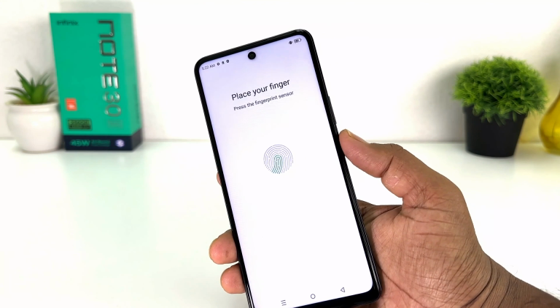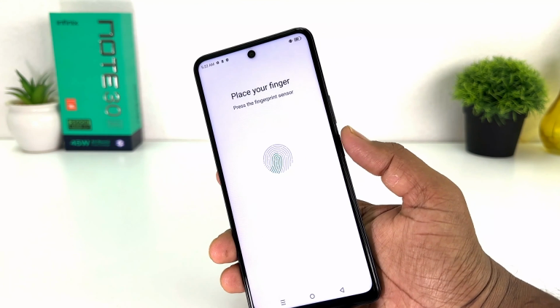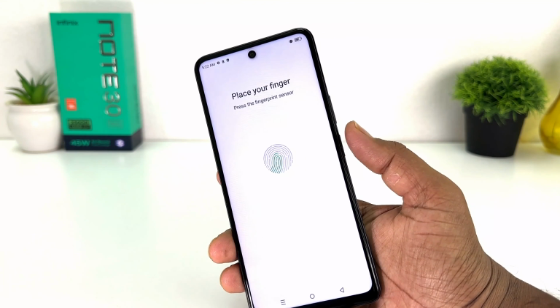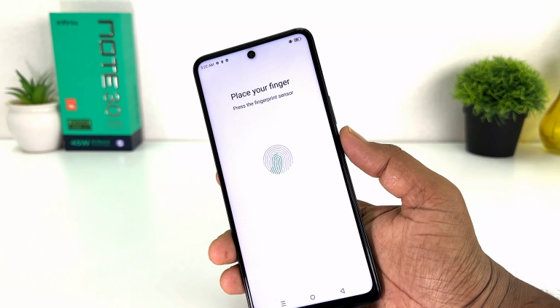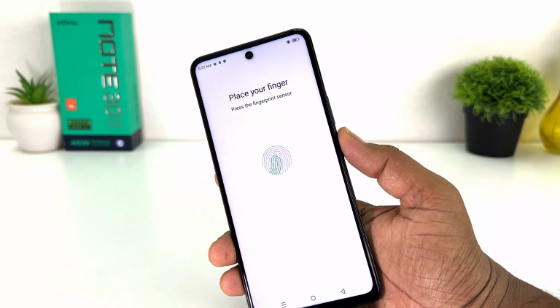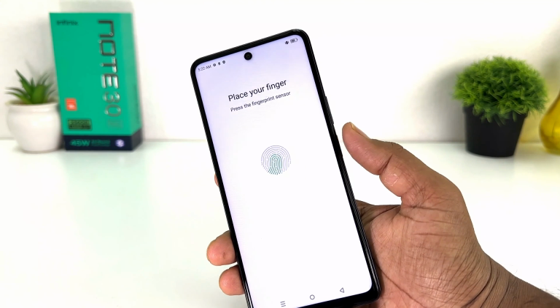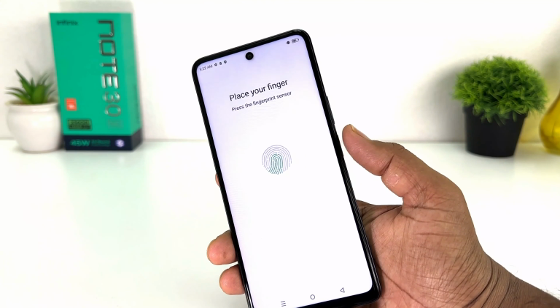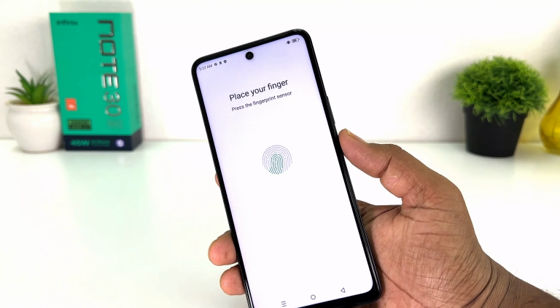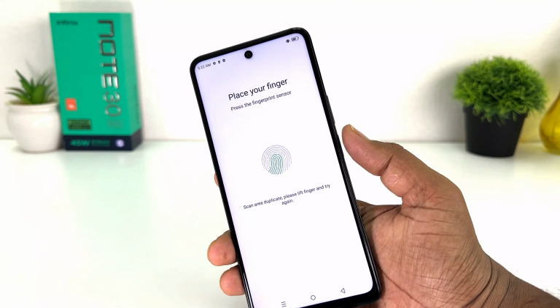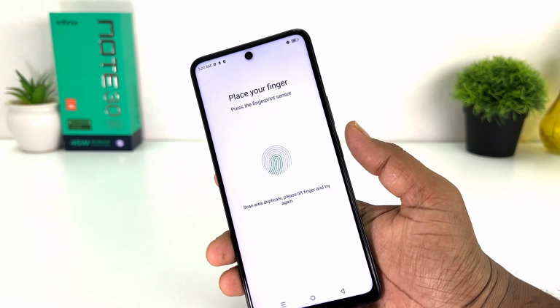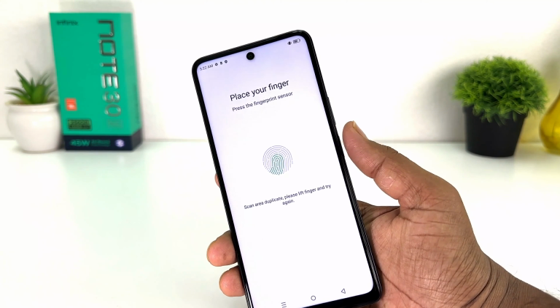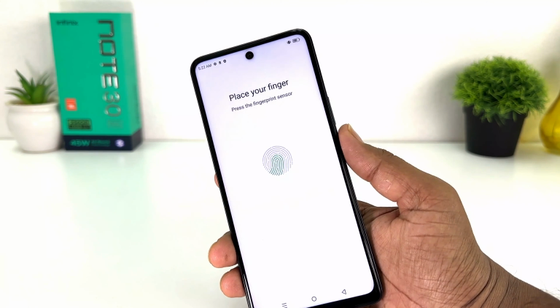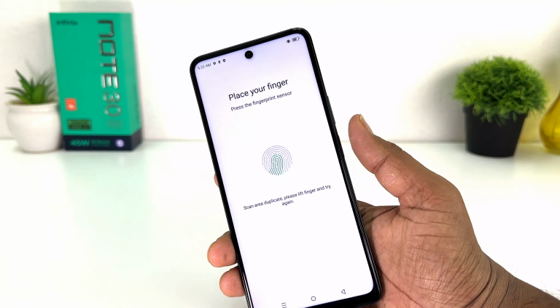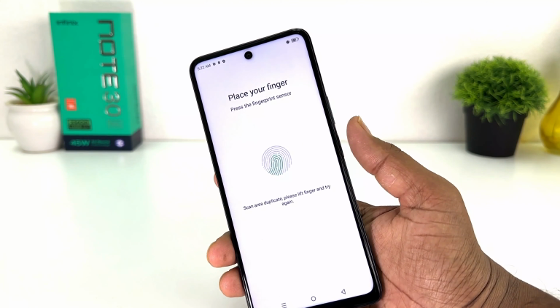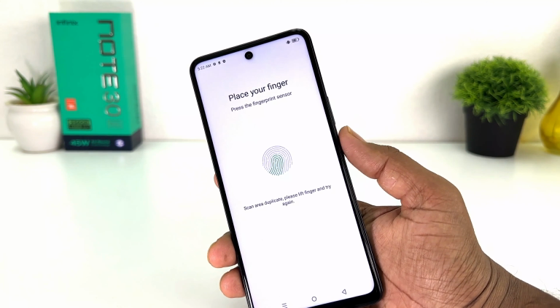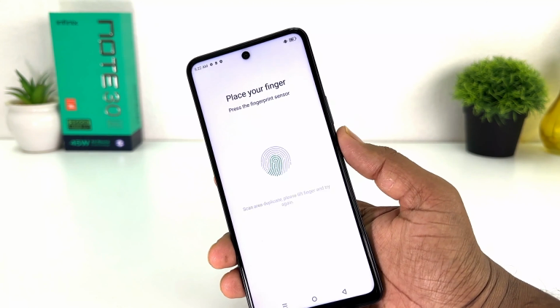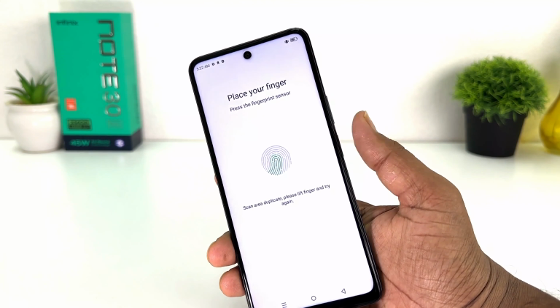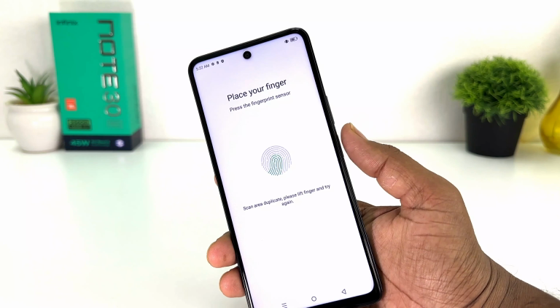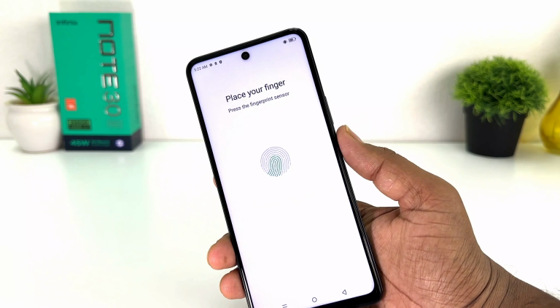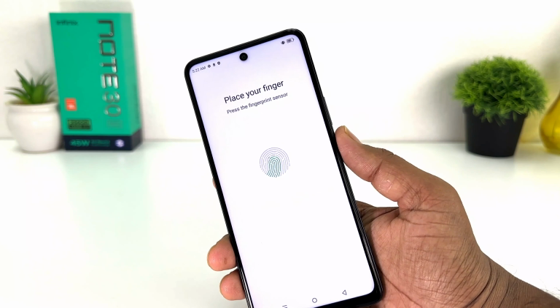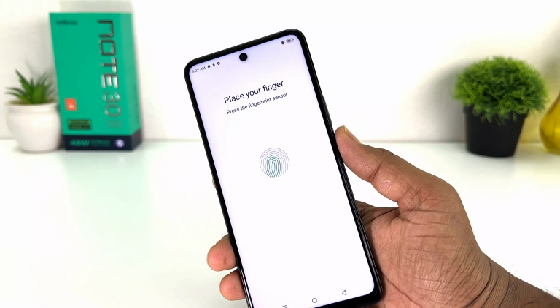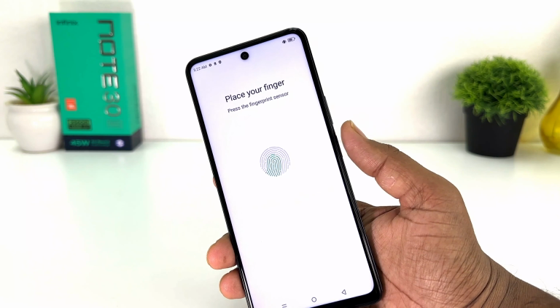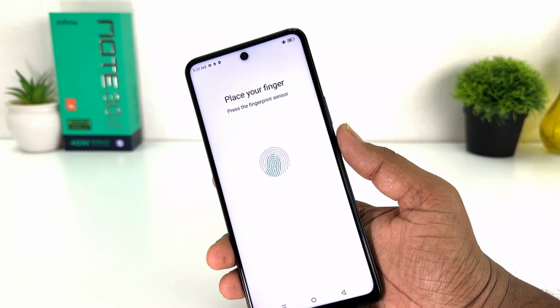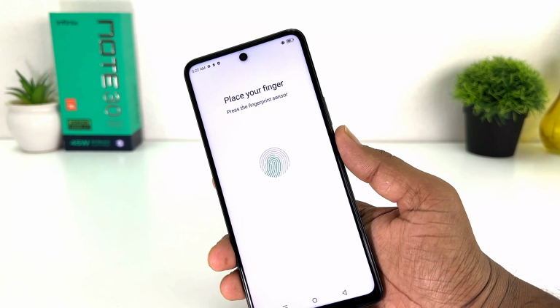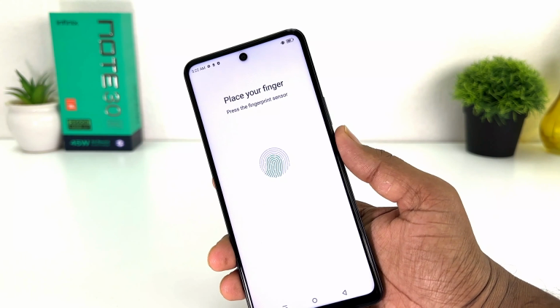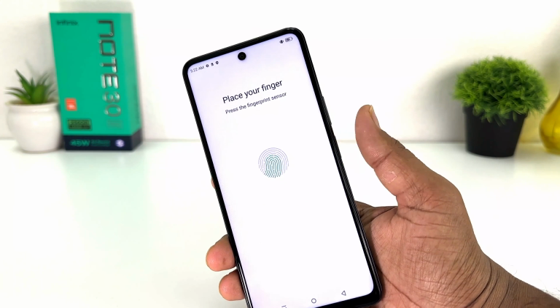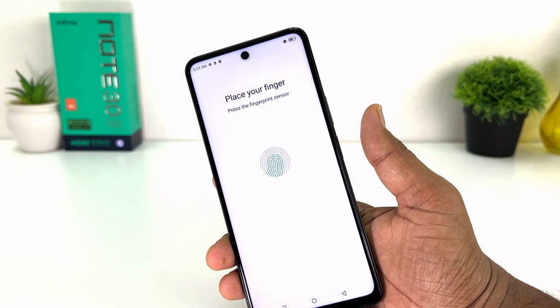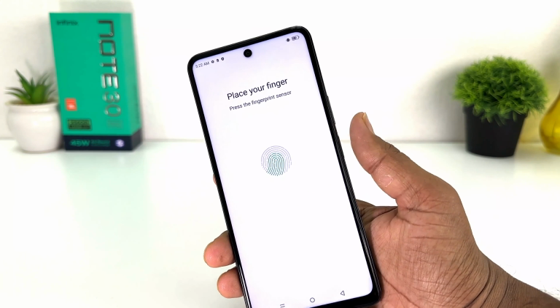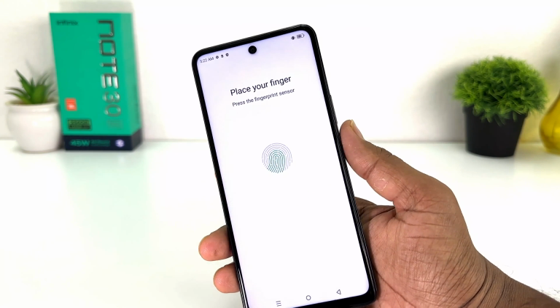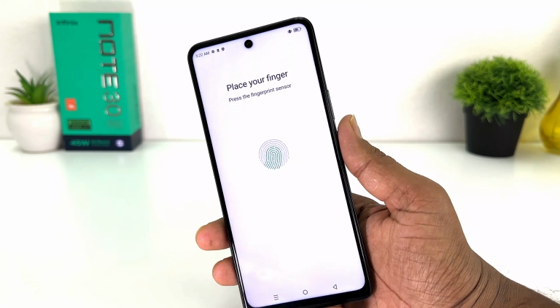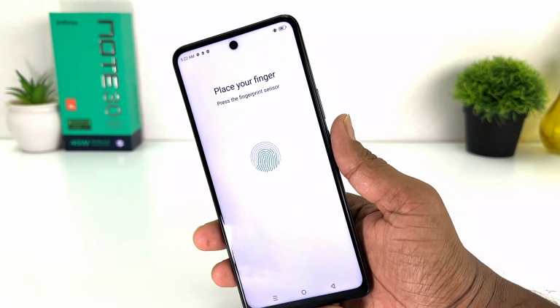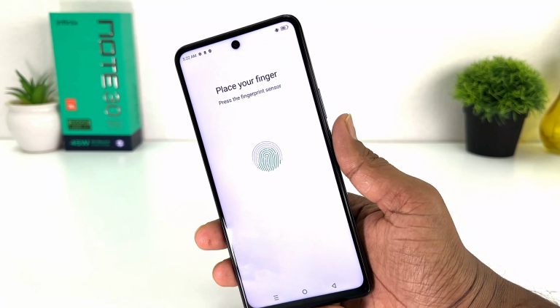Within this simple way you can easily set up fingerprint in your Infinix Note 30. That's all for now, thanks for watching my video, see you in the next one, peace.